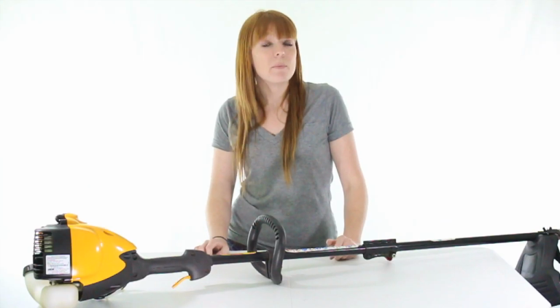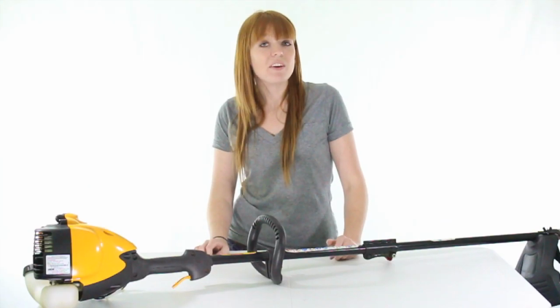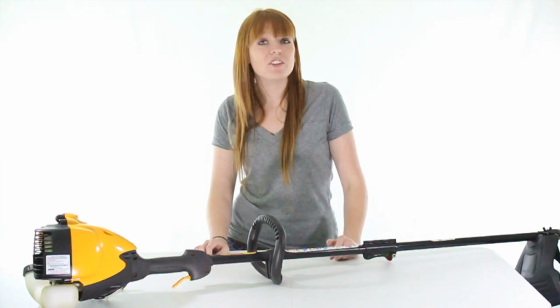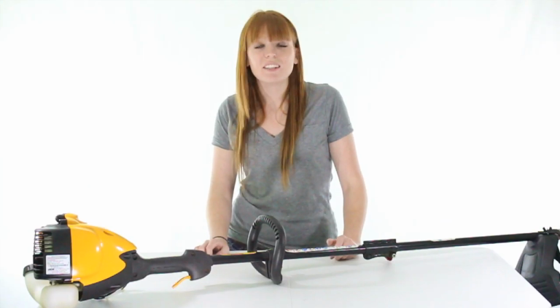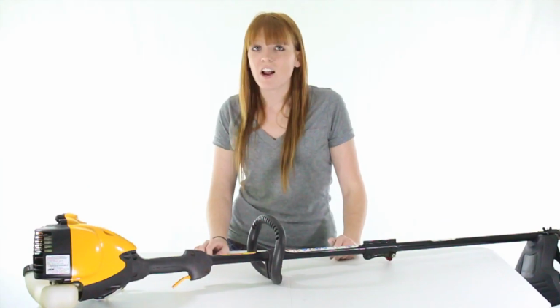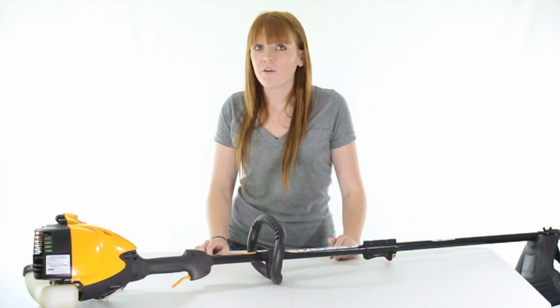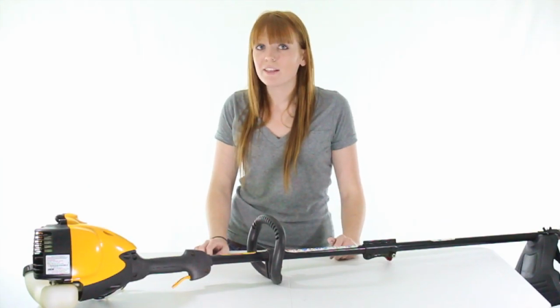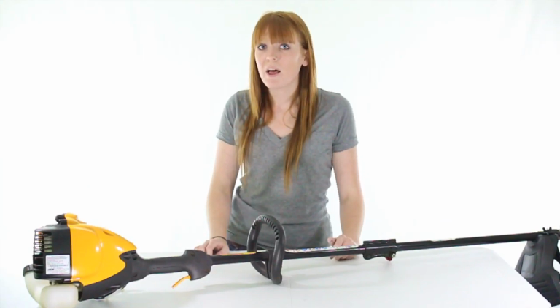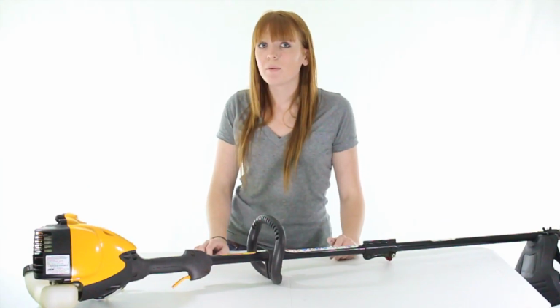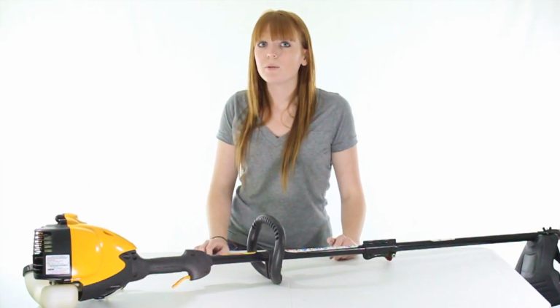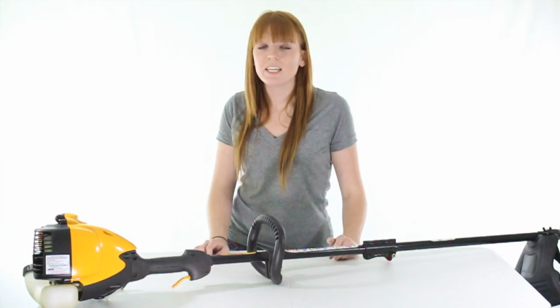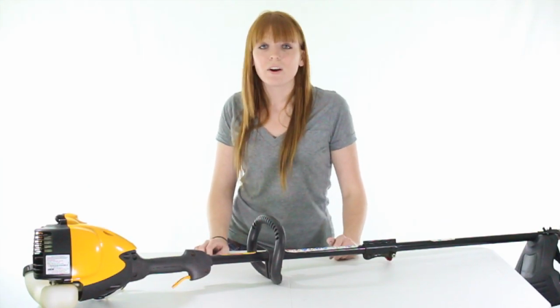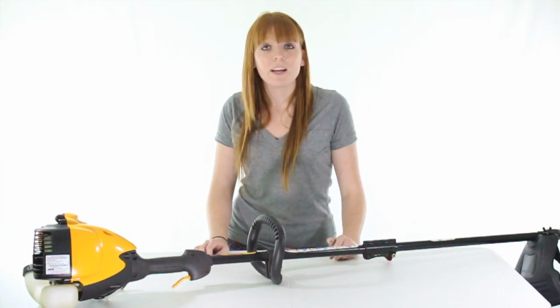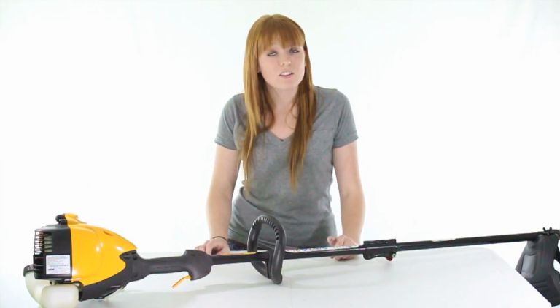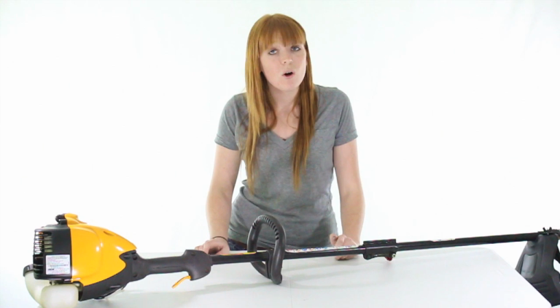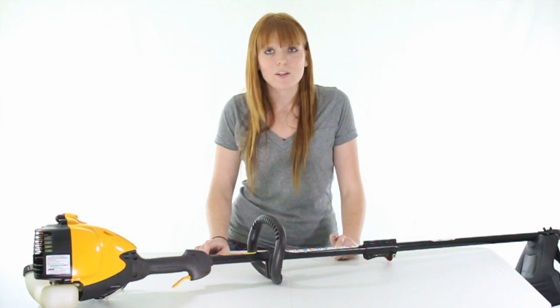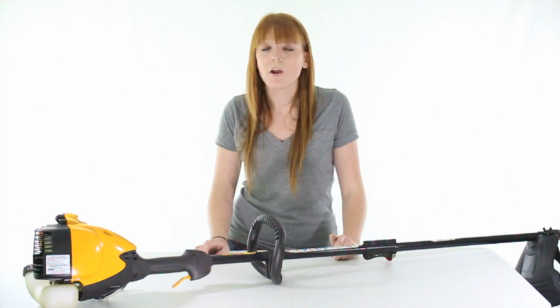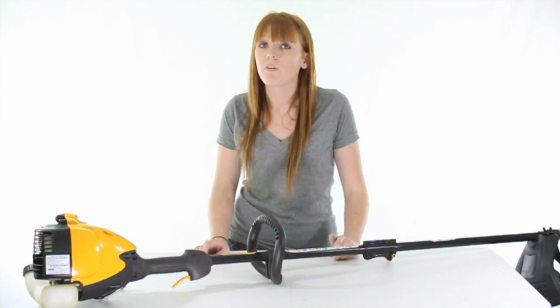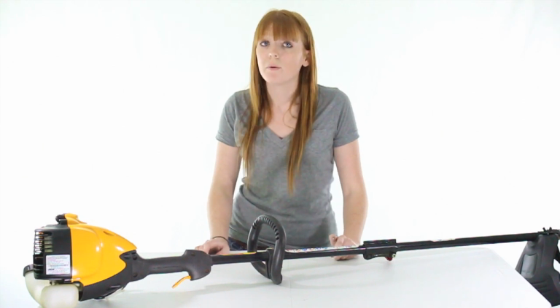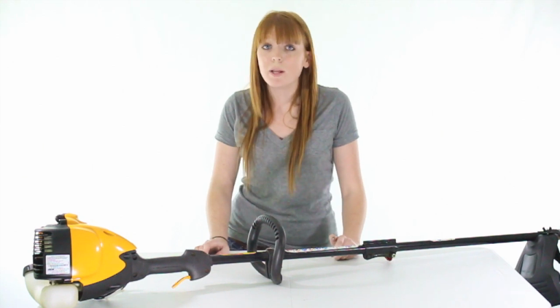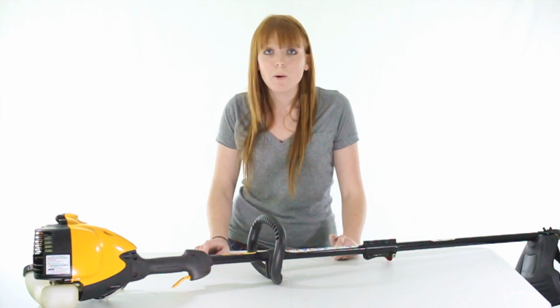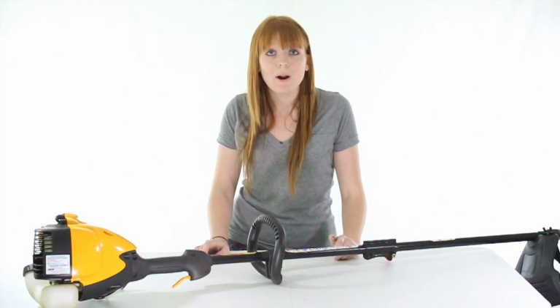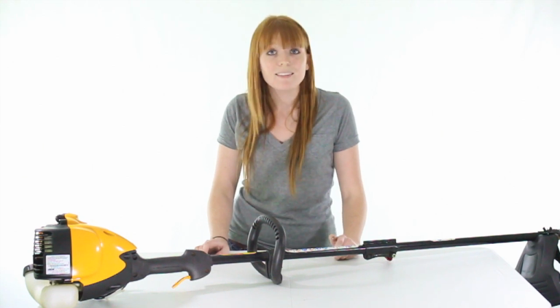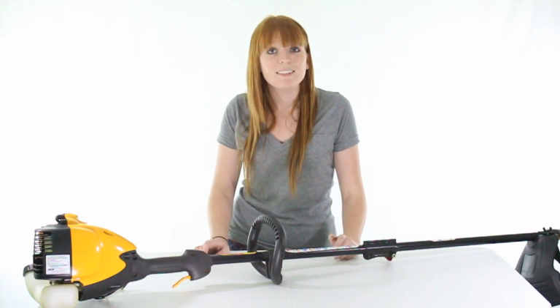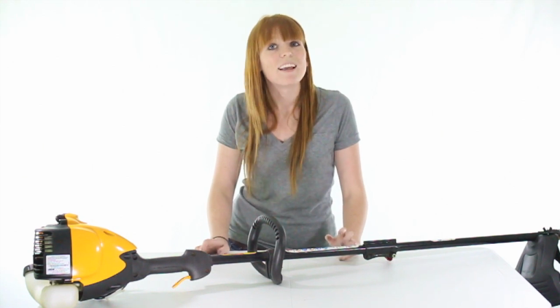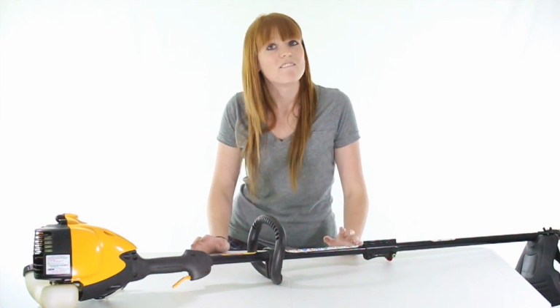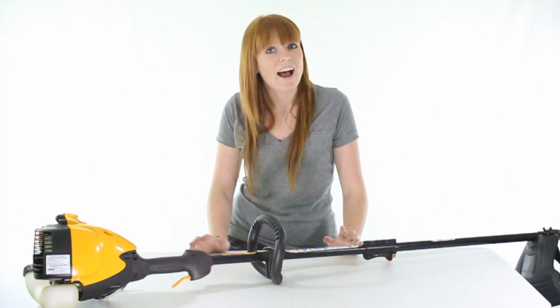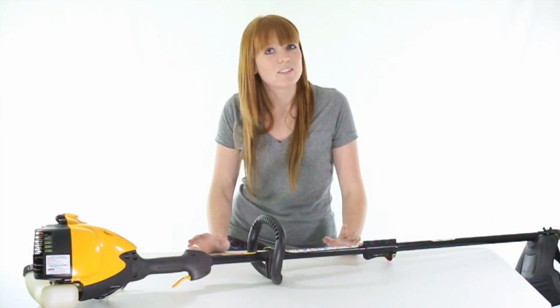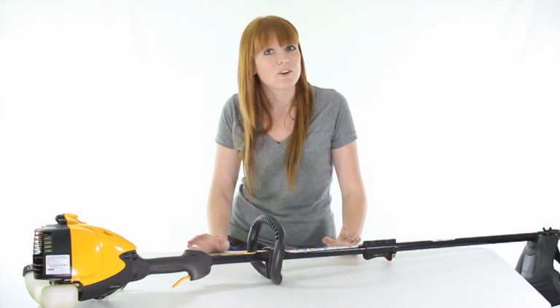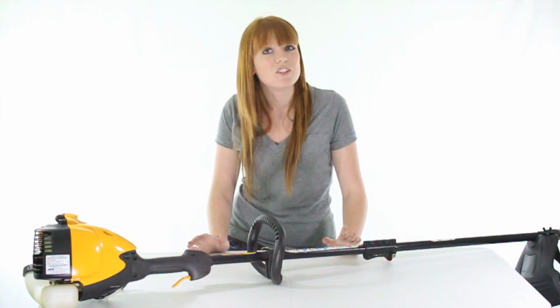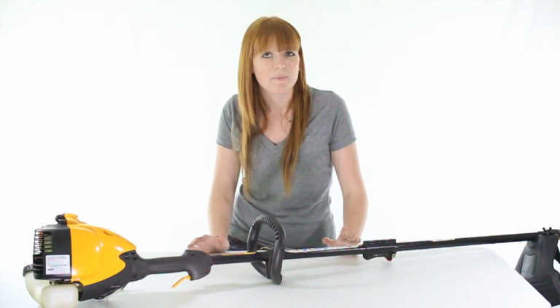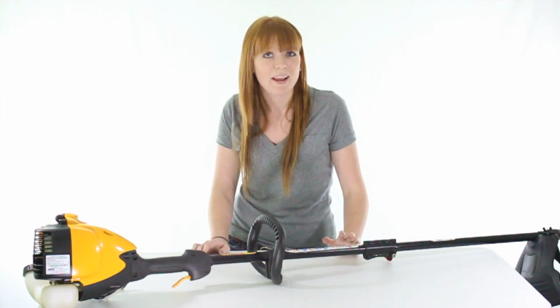VMInnovations is an authorized Pallon Pro dealer and as always we offer unbeatable prices and fast free shipping.